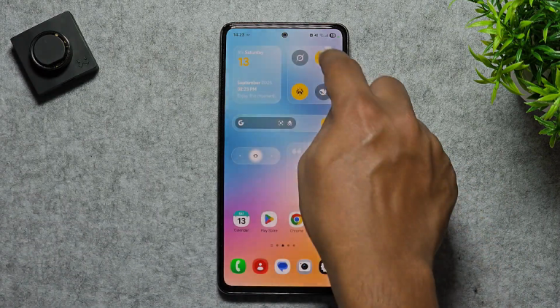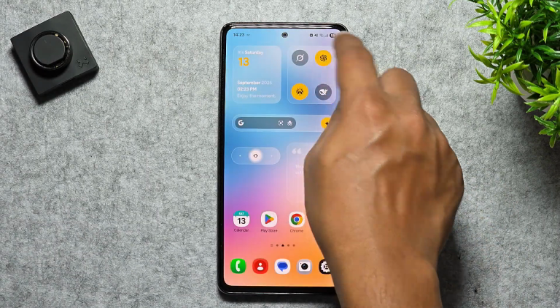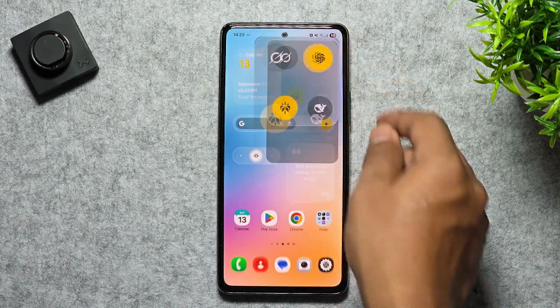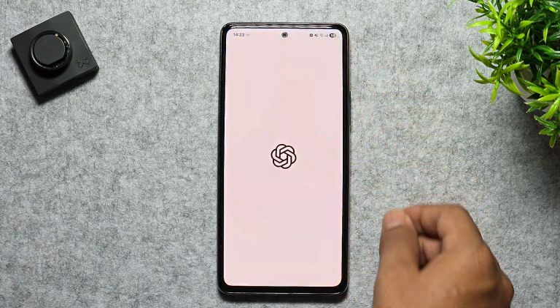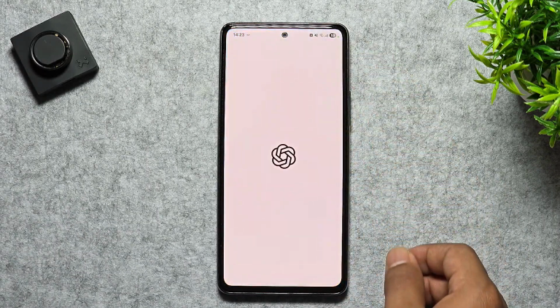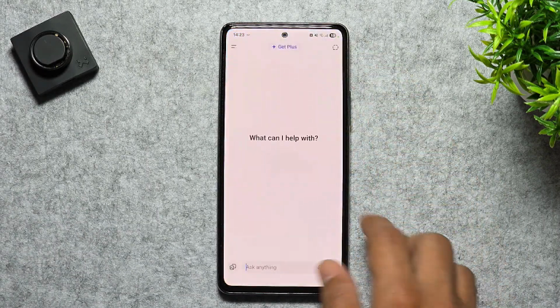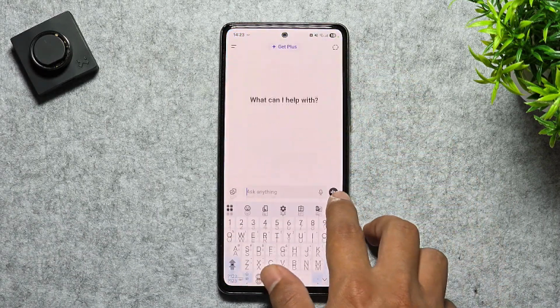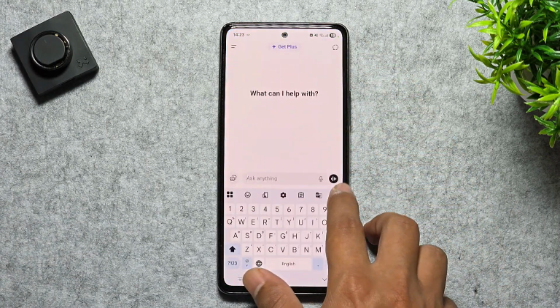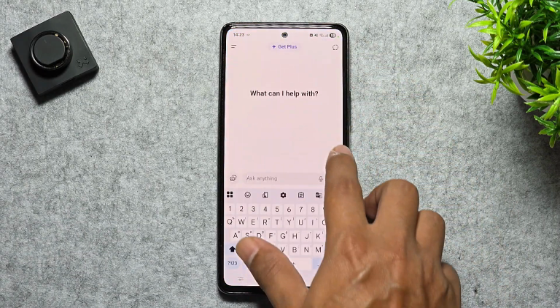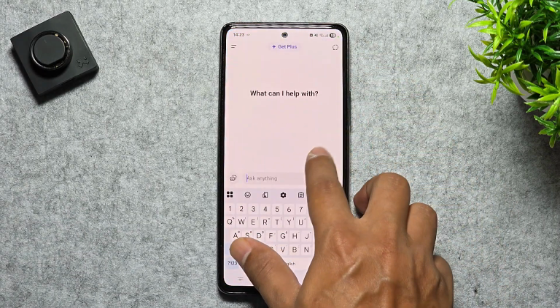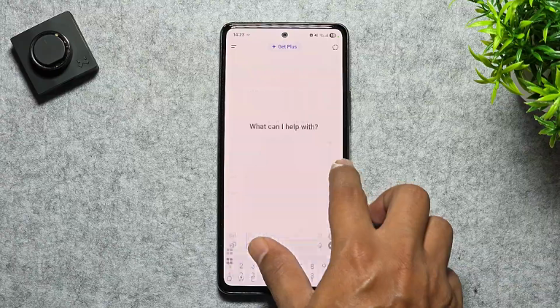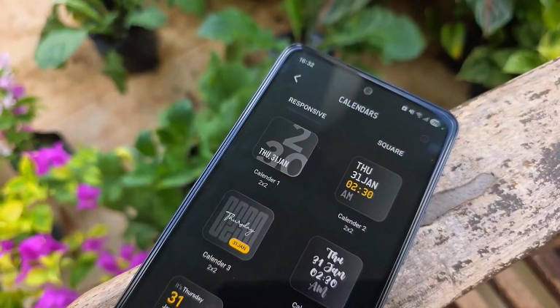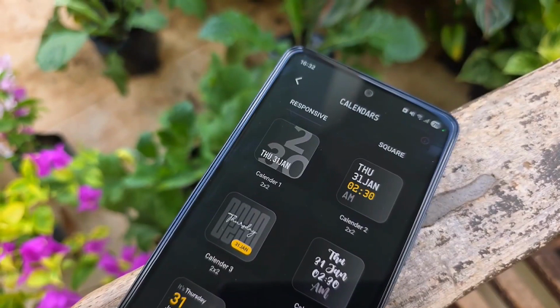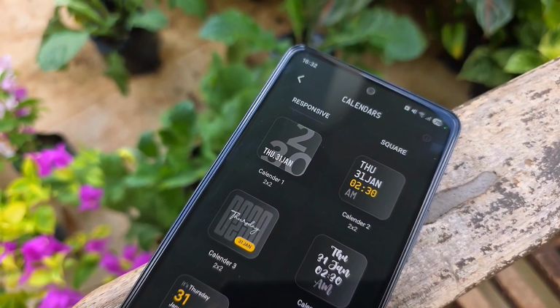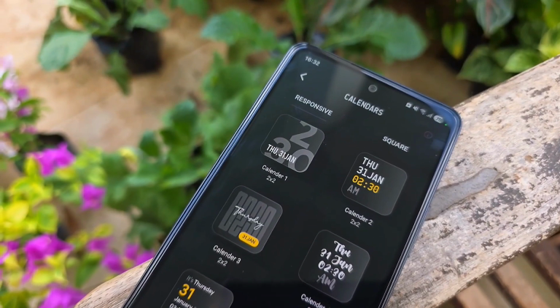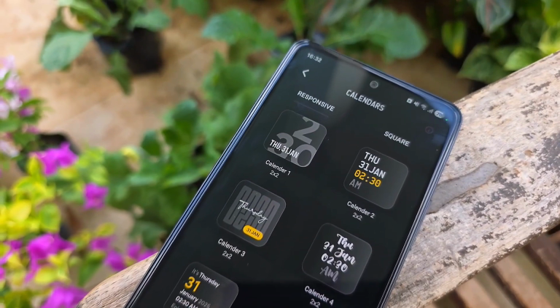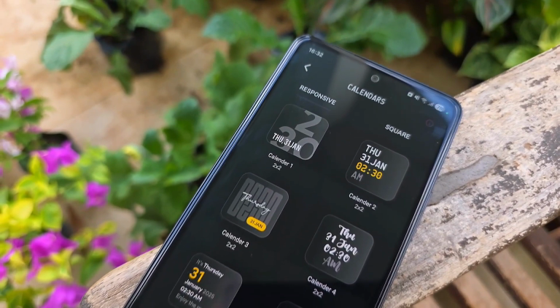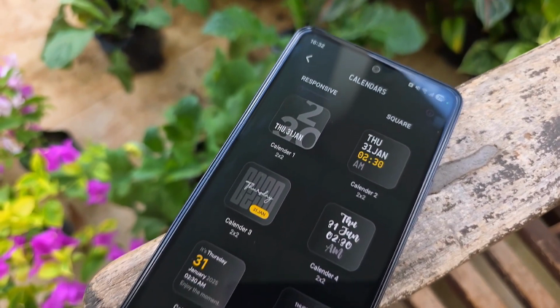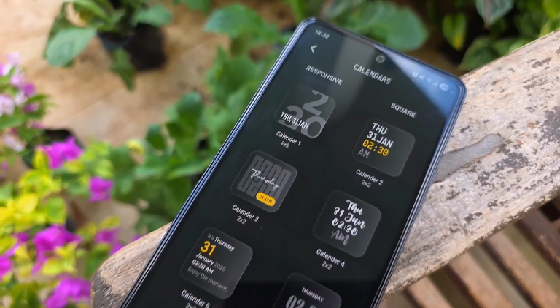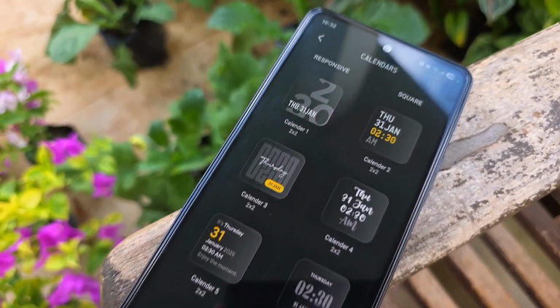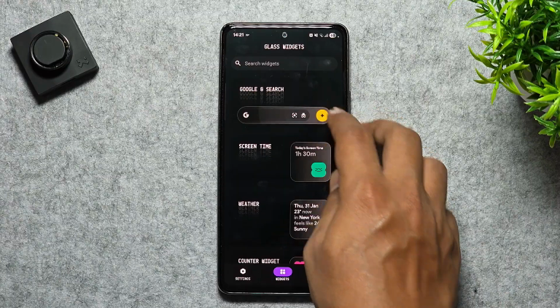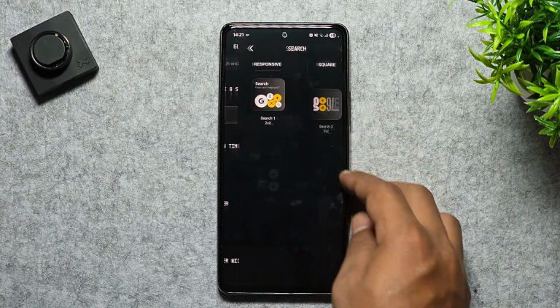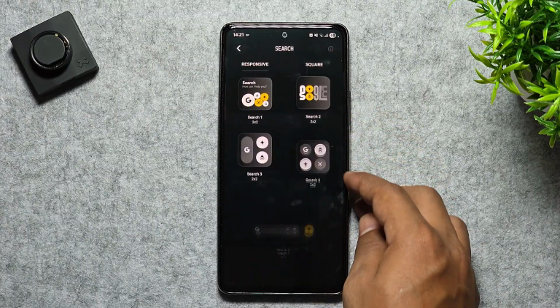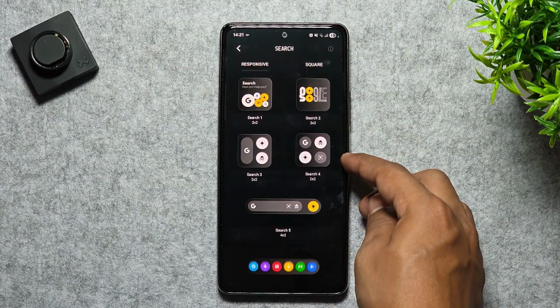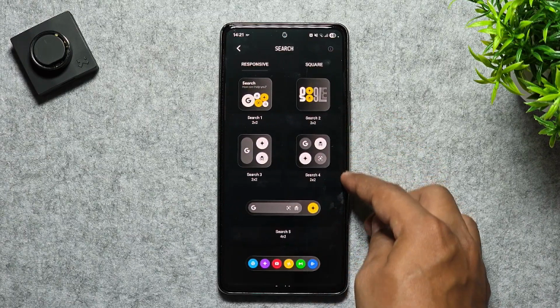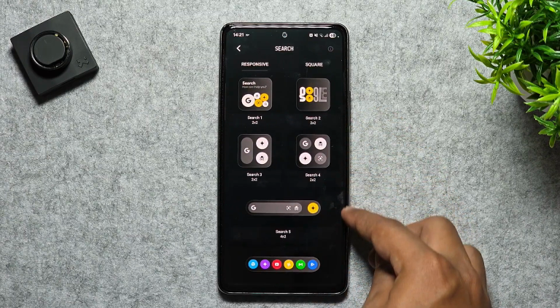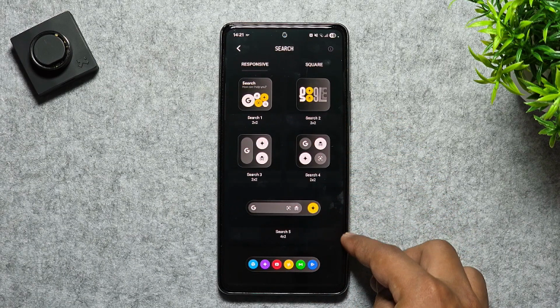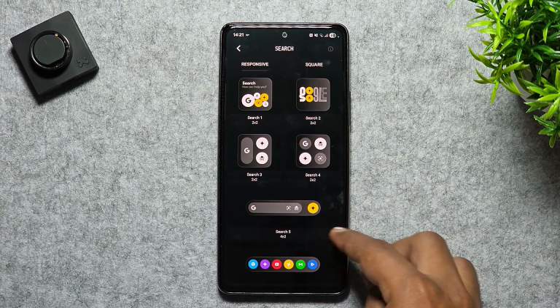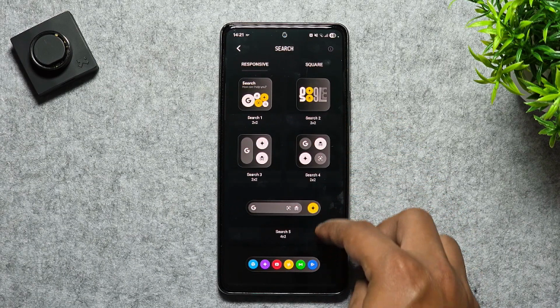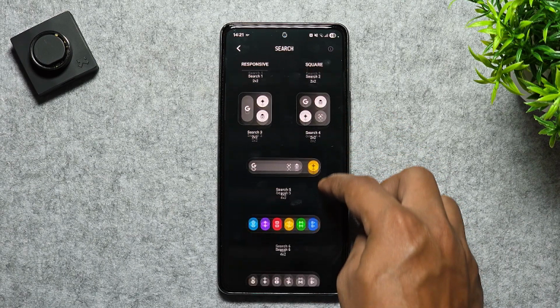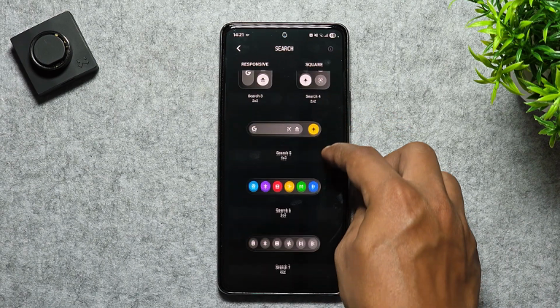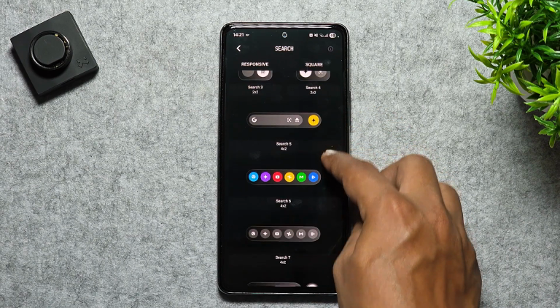It's a paid app on the Play Store, but honestly, among all the glass widget packs out there, this one easily takes the crown for the best-looking designs.